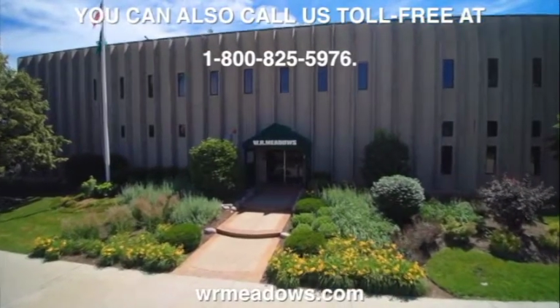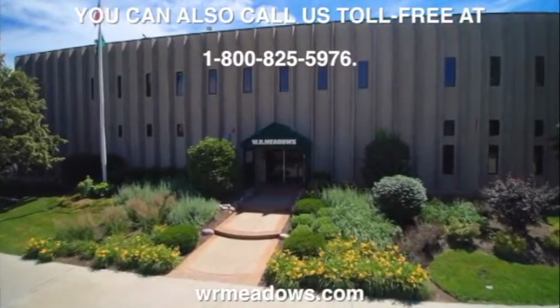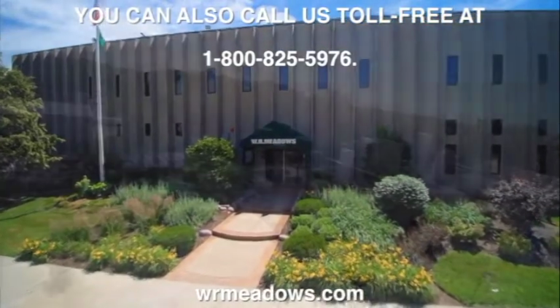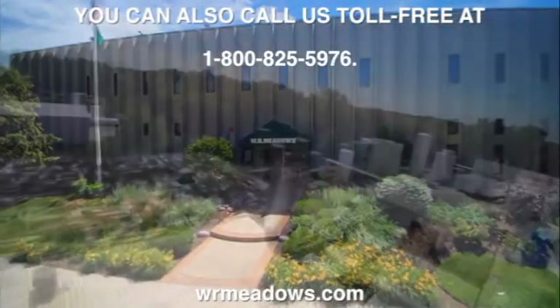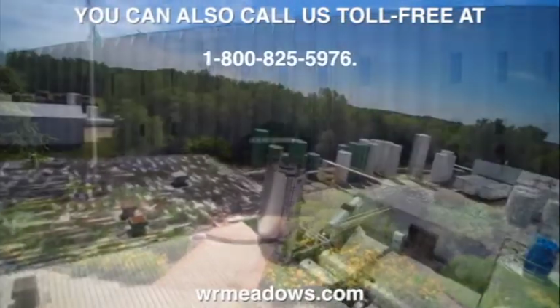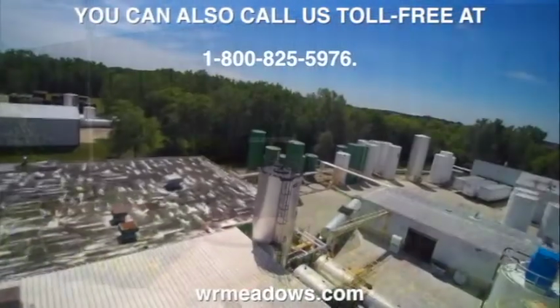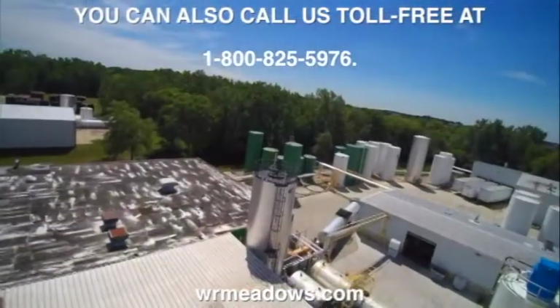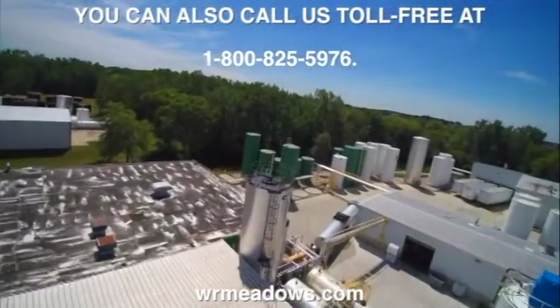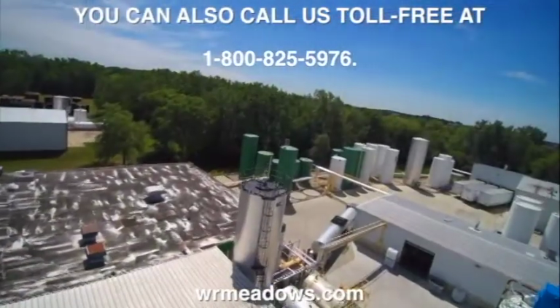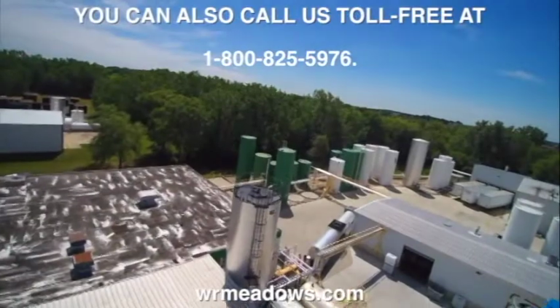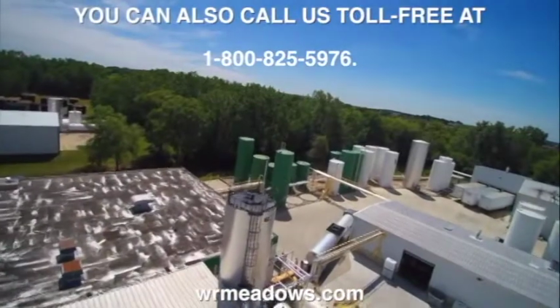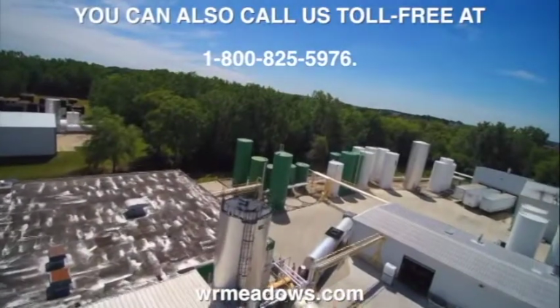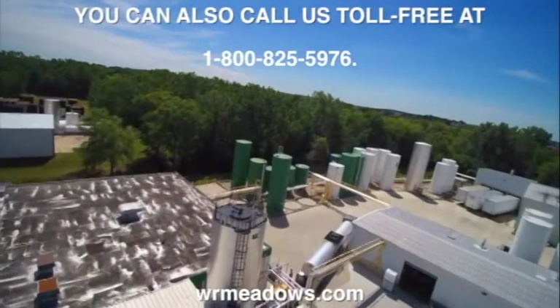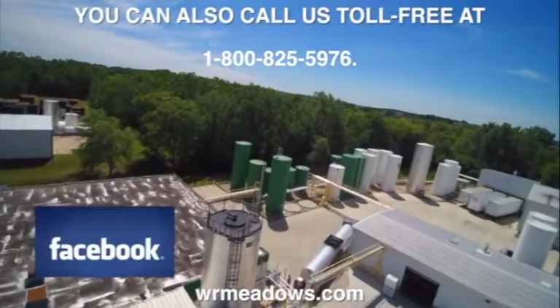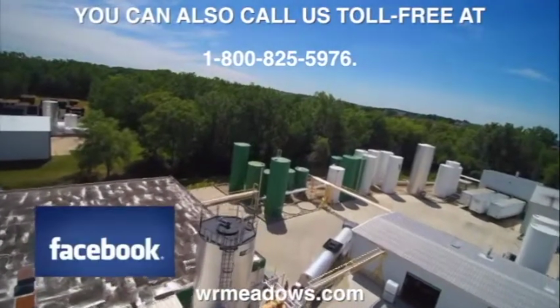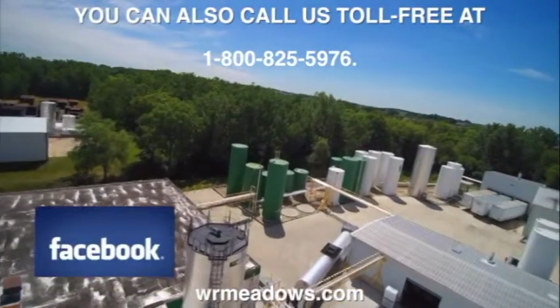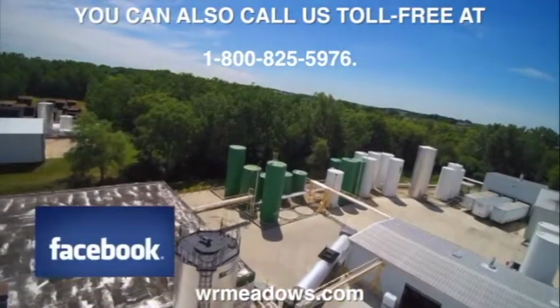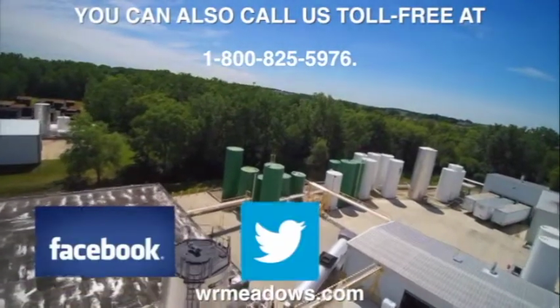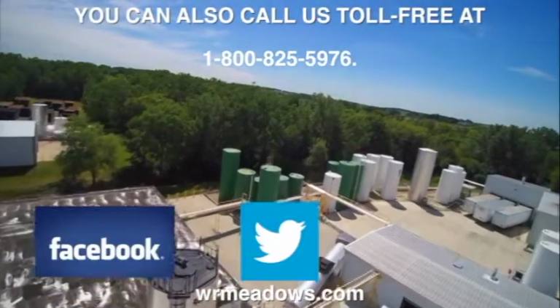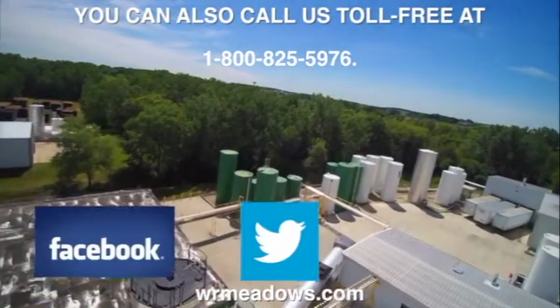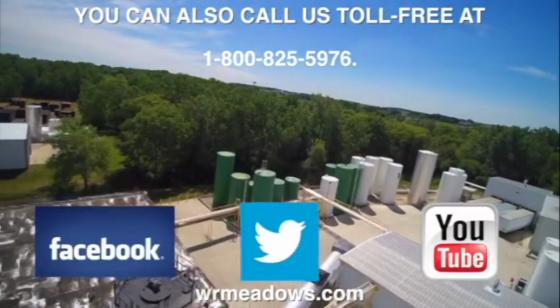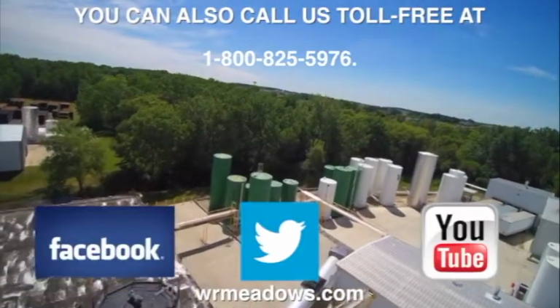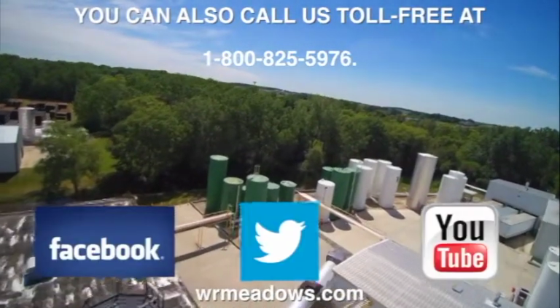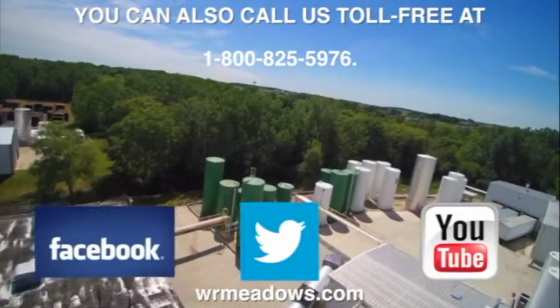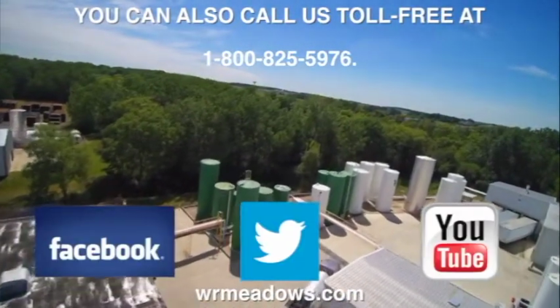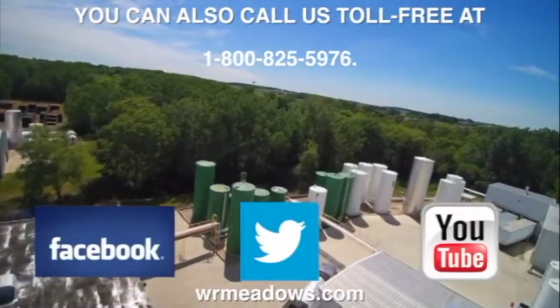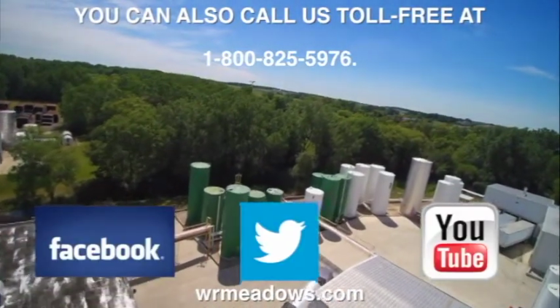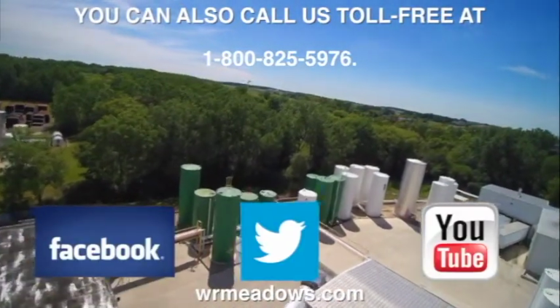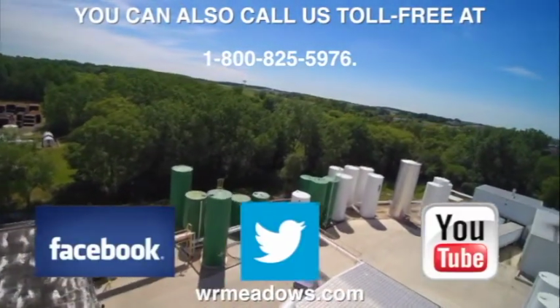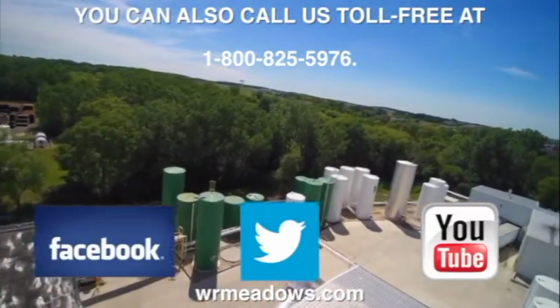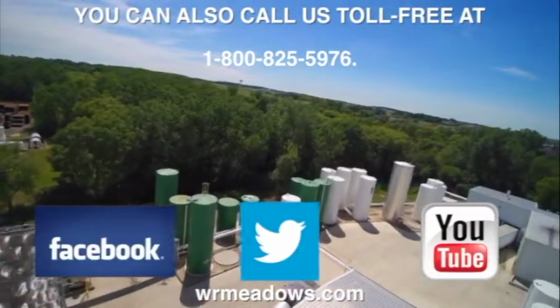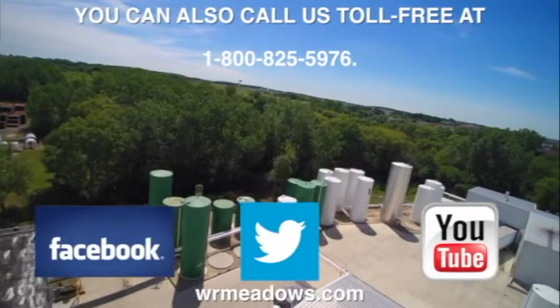W.R. Meadows is also on social media, so be sure to check out our Facebook, Twitter, and YouTube accounts.